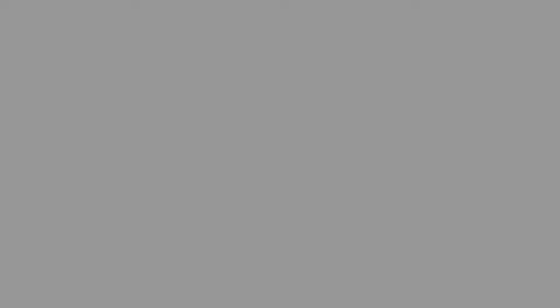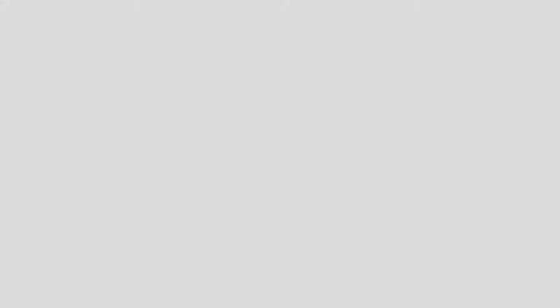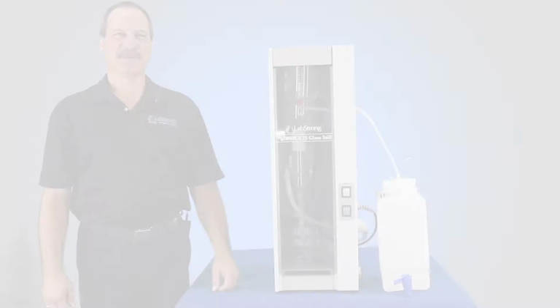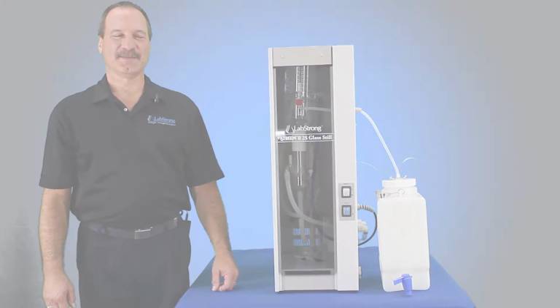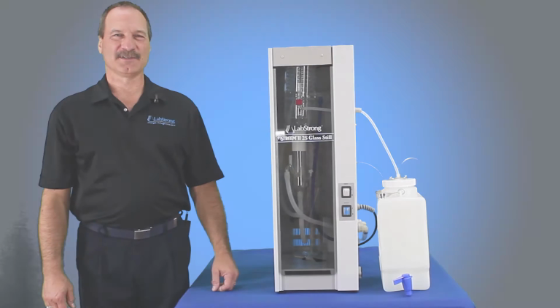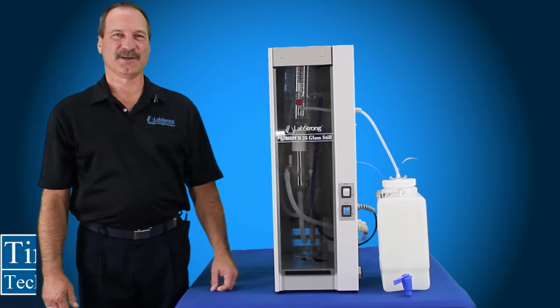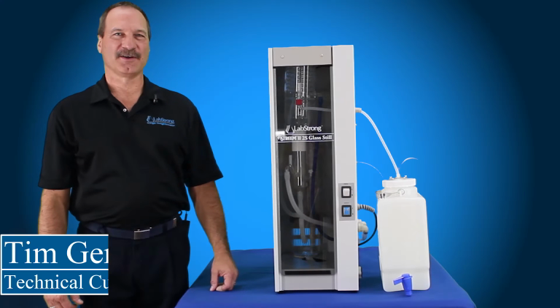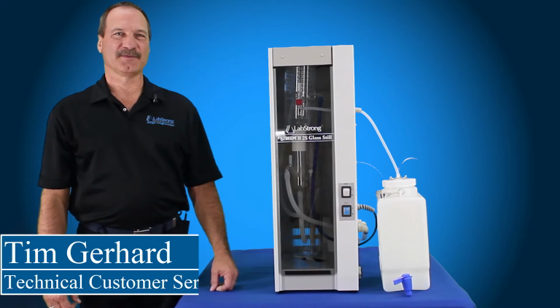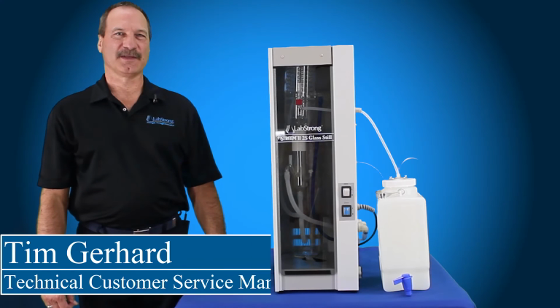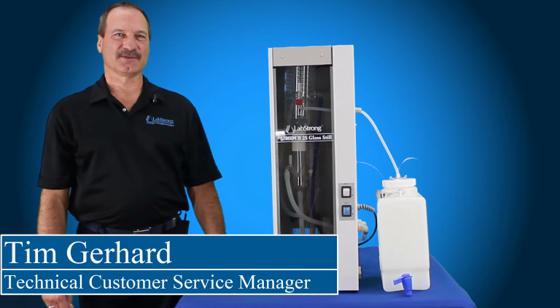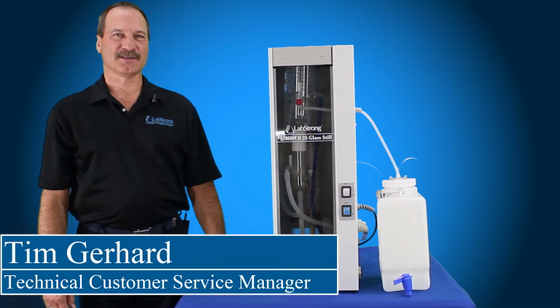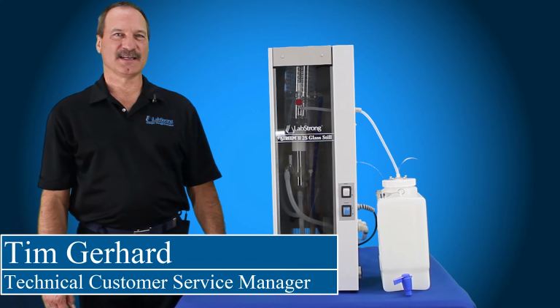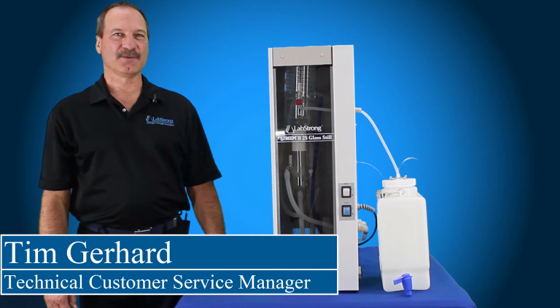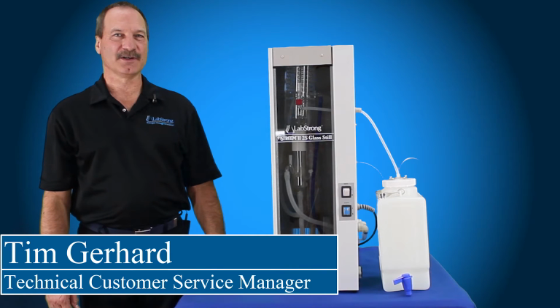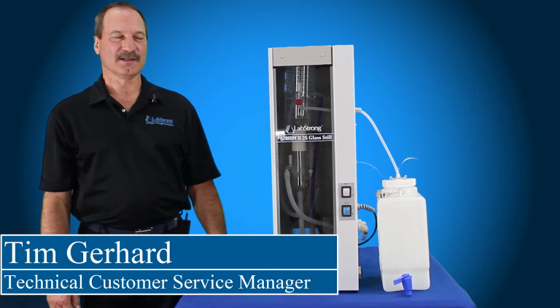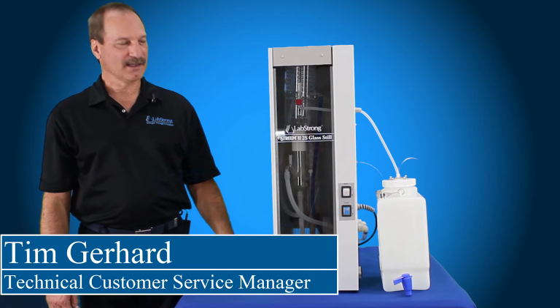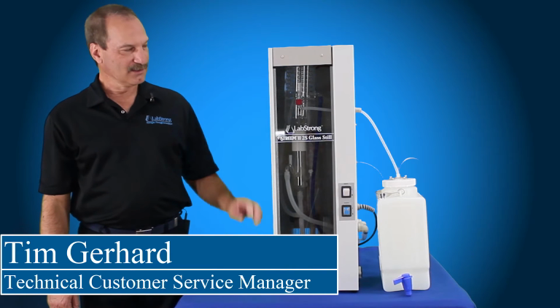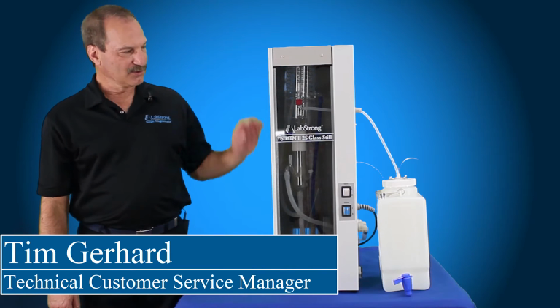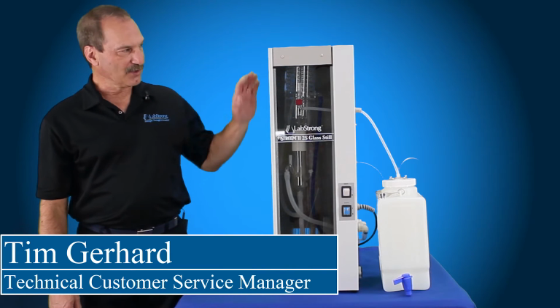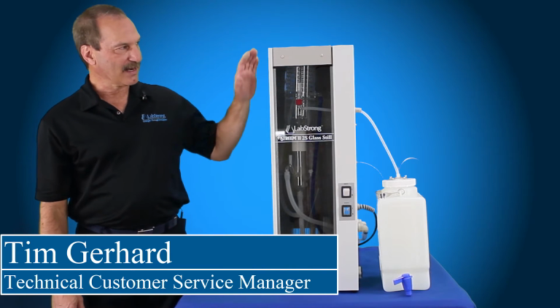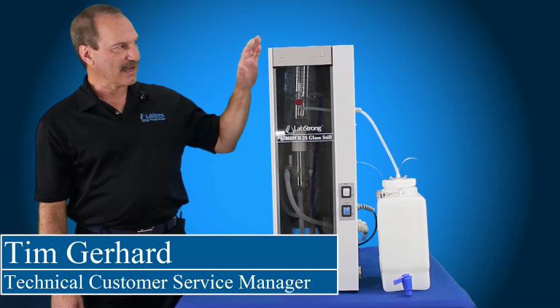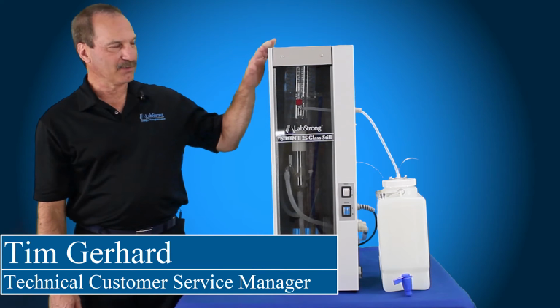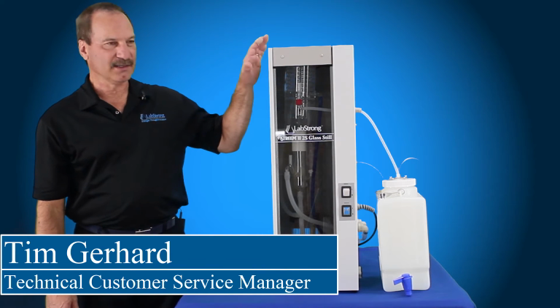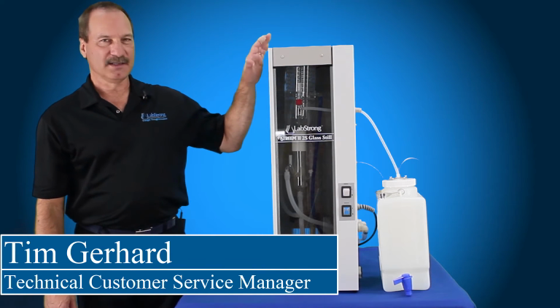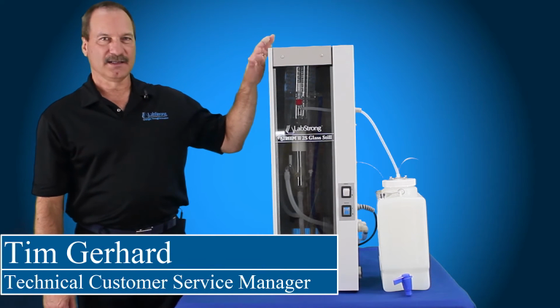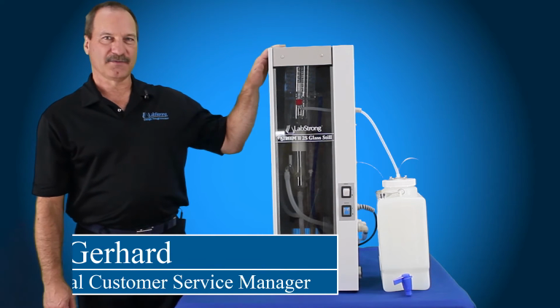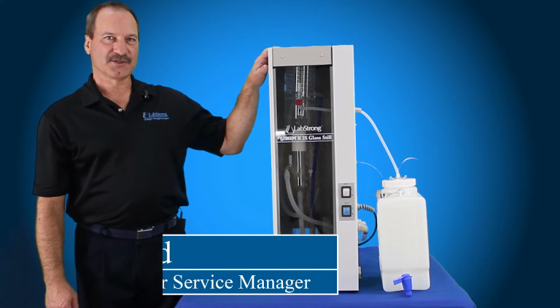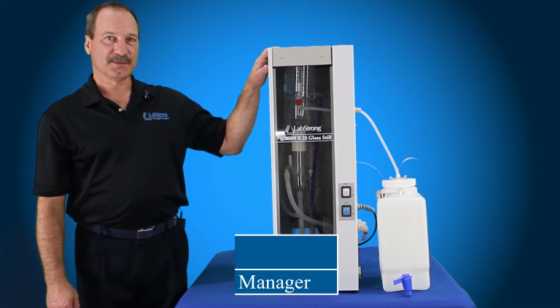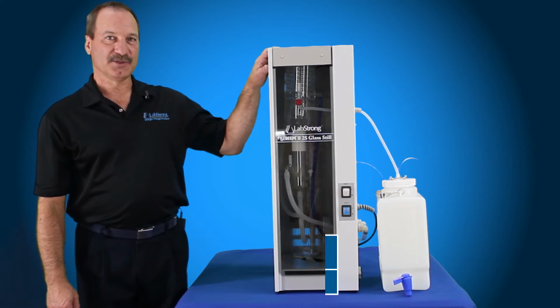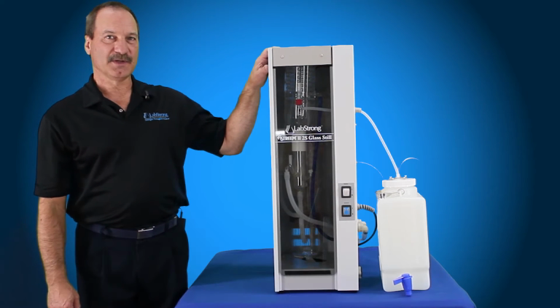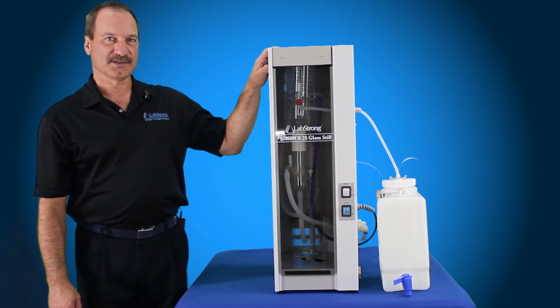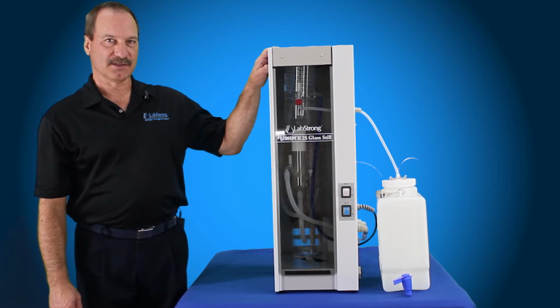Hello, my name is Tim Gehrer and I'm from LabStrong. Today we're going to show you how to operate the FireStream 2S still.